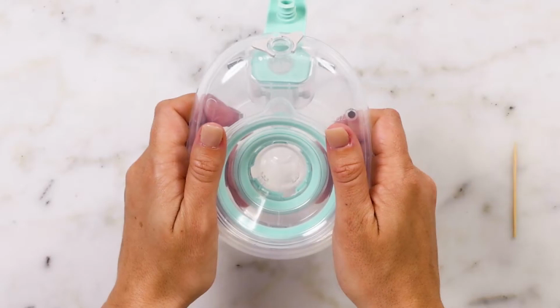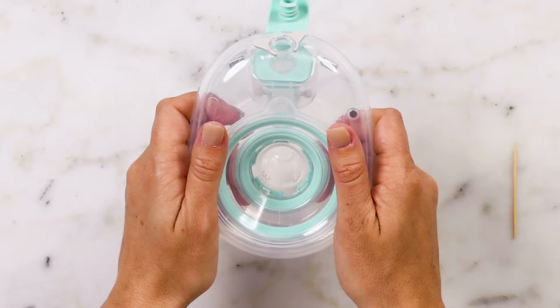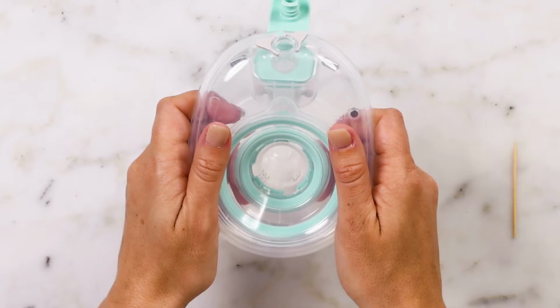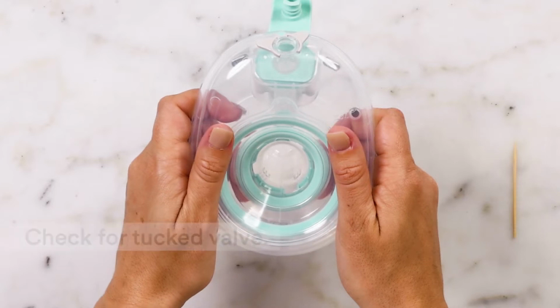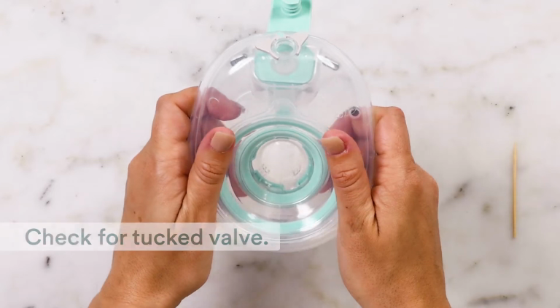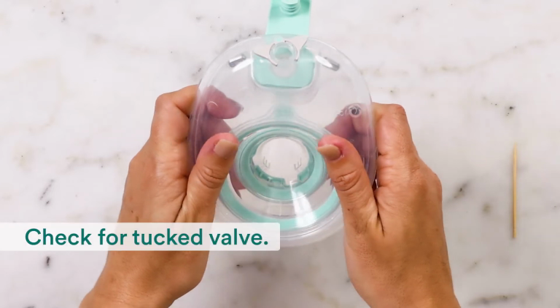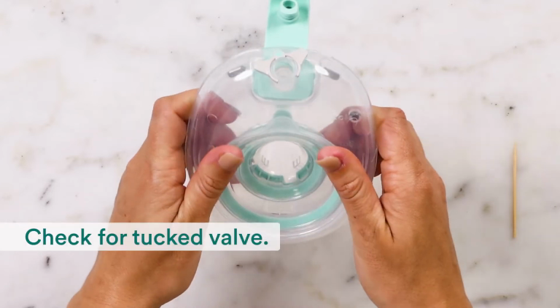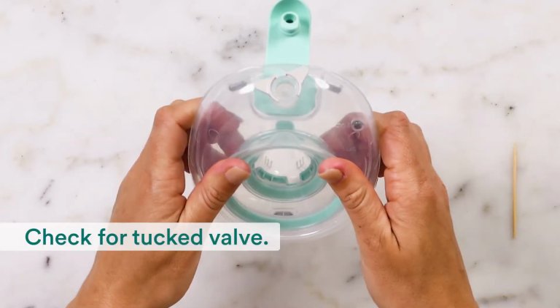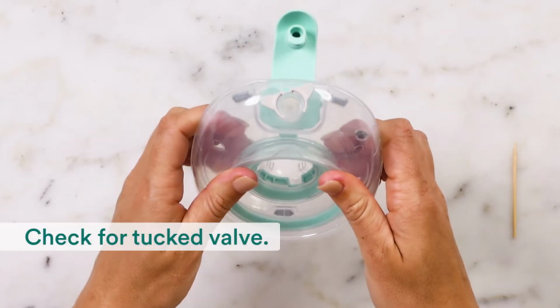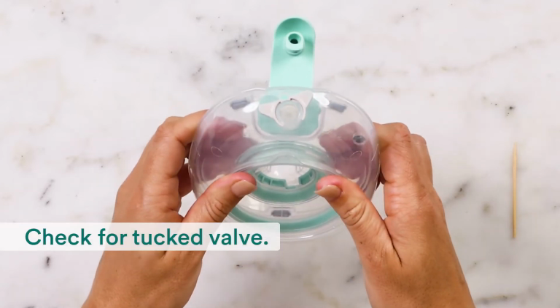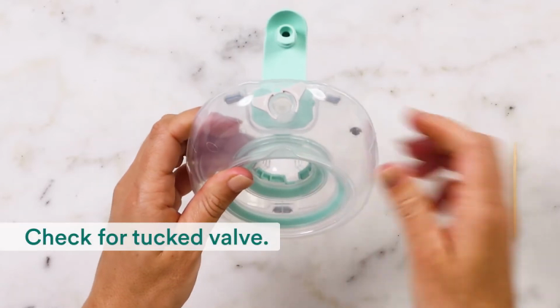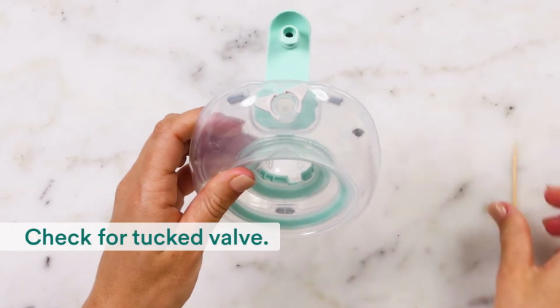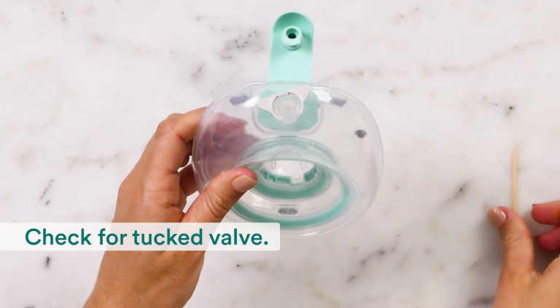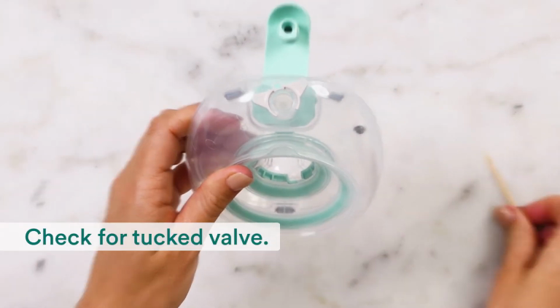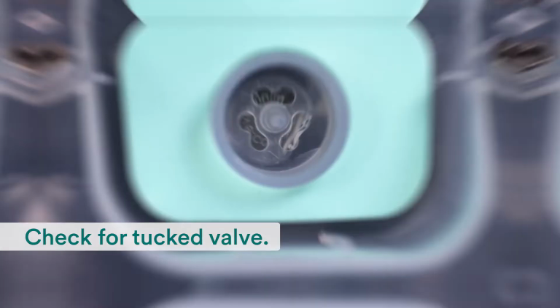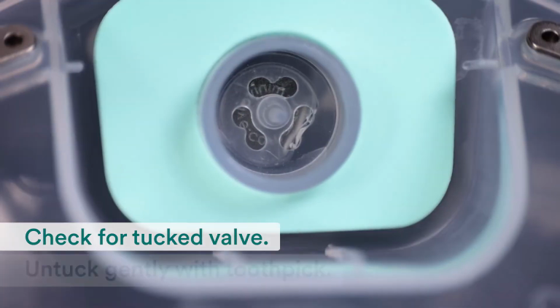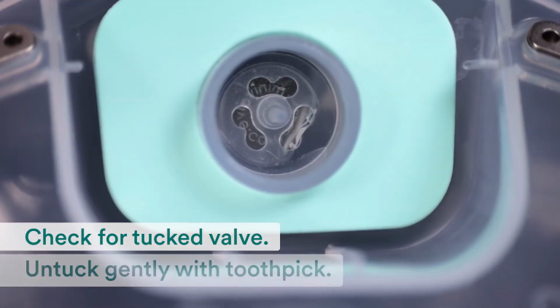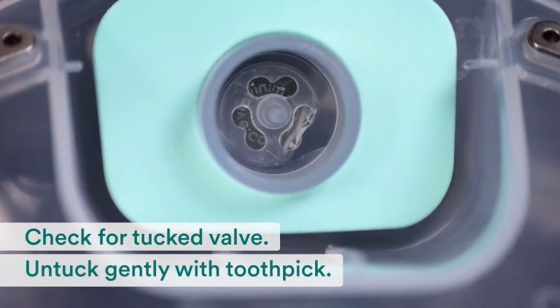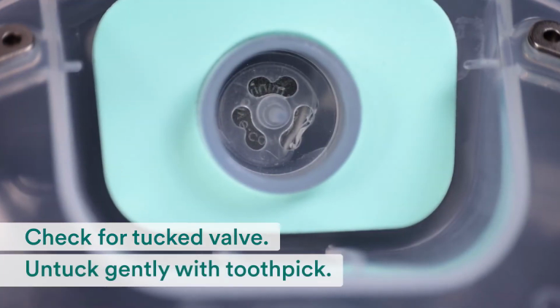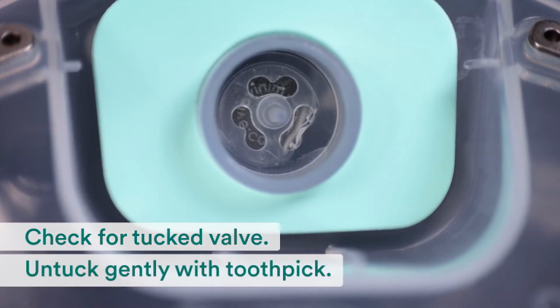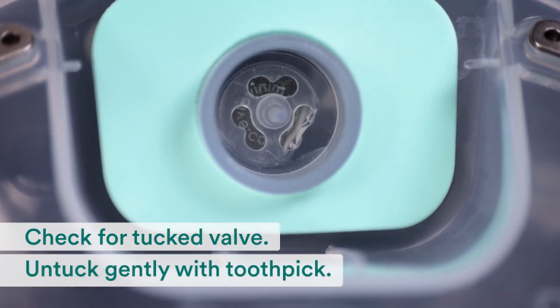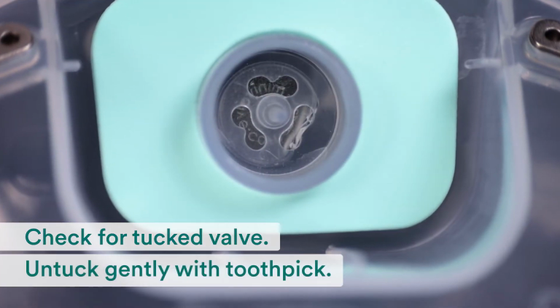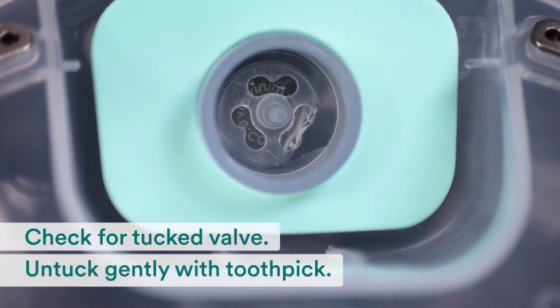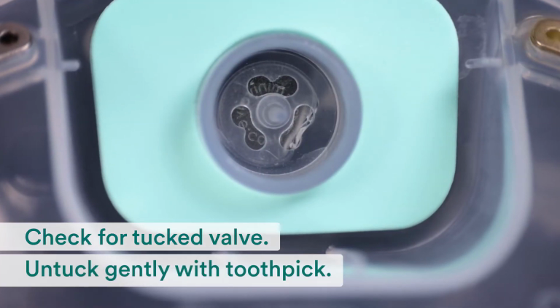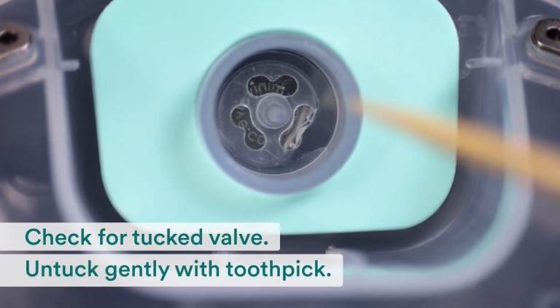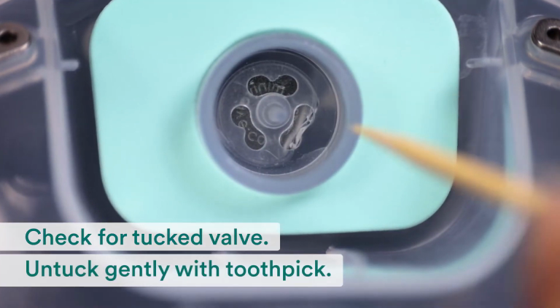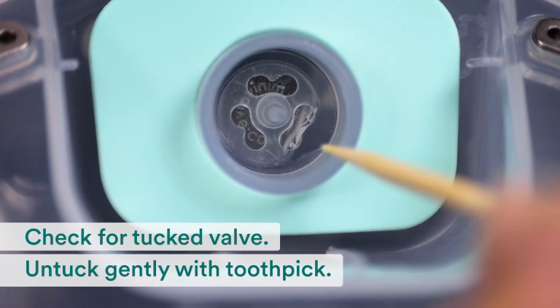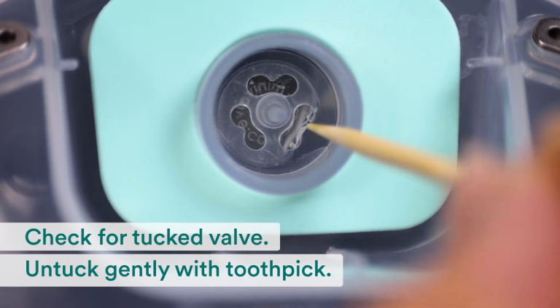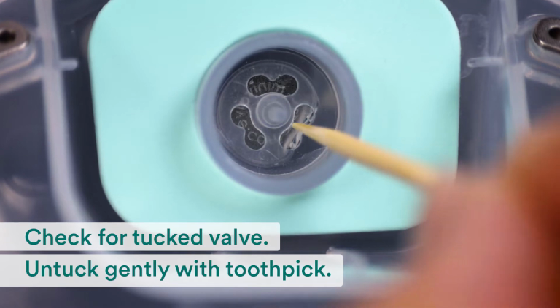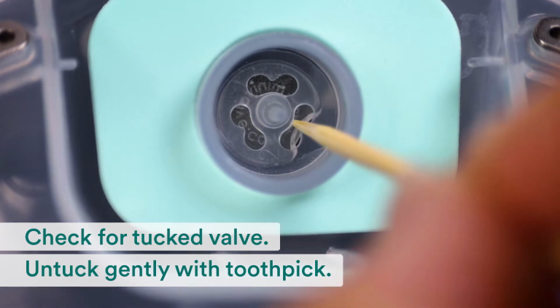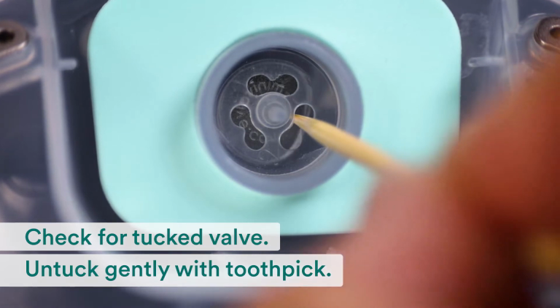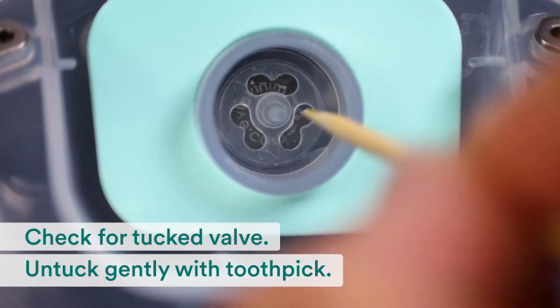First, you'll check for a tucked valve. If the valve appears folded, untuck it gently with a toothpick.